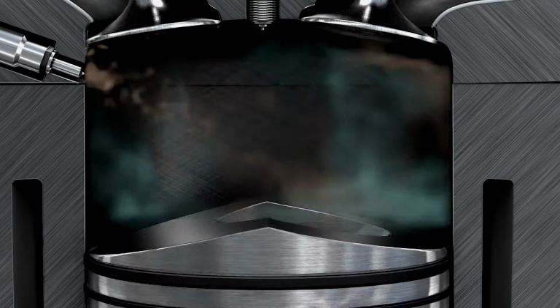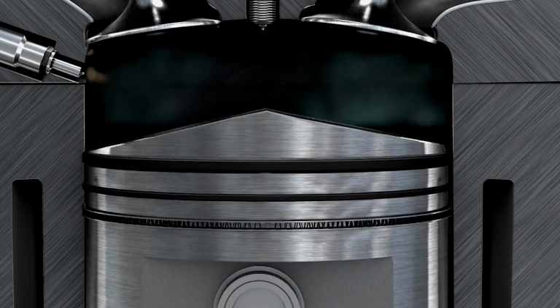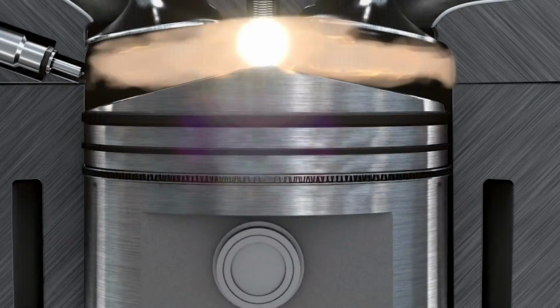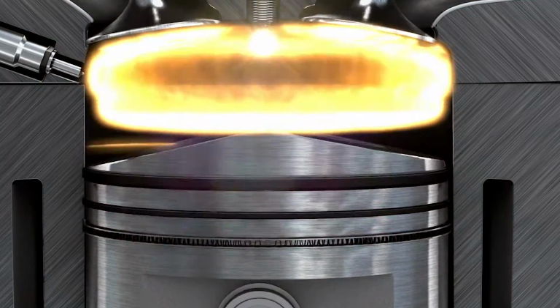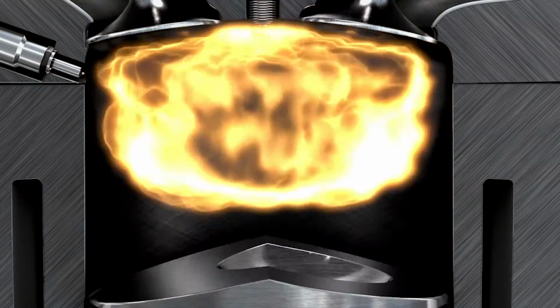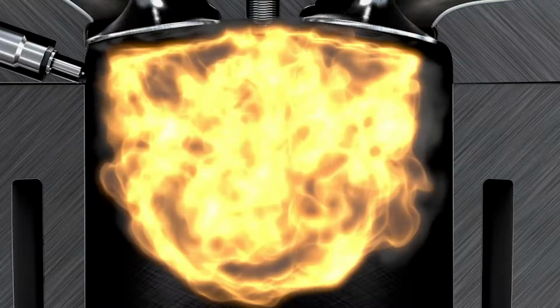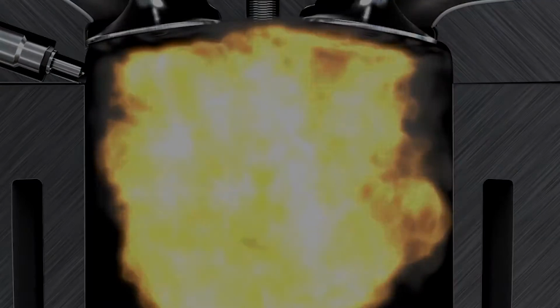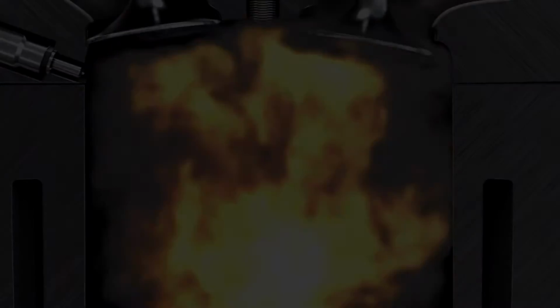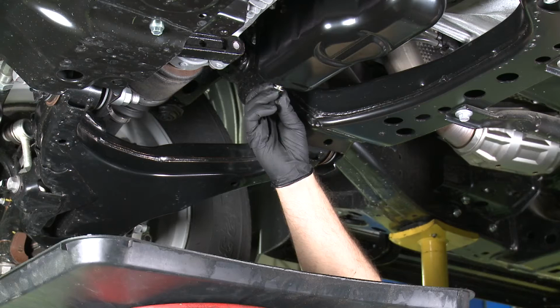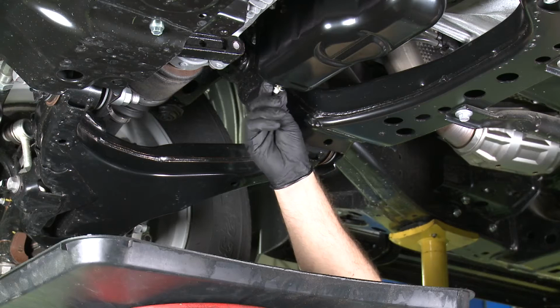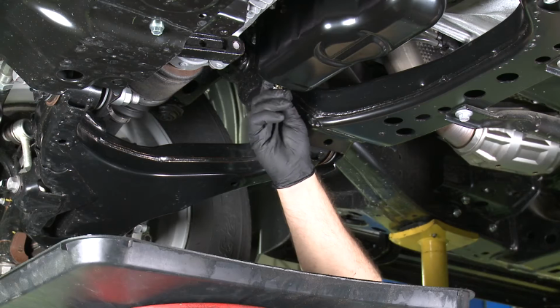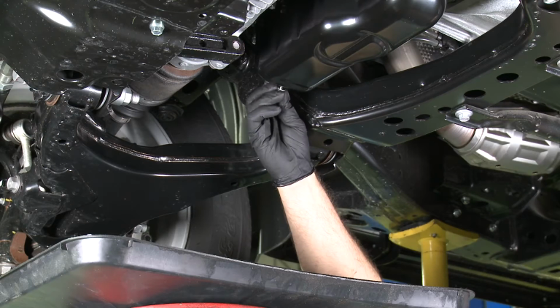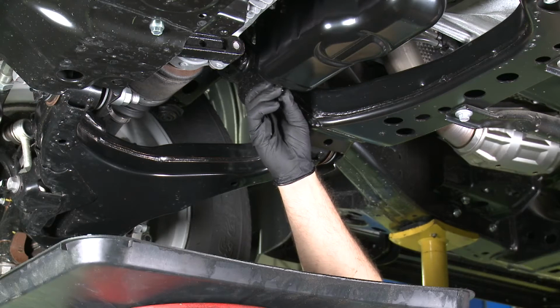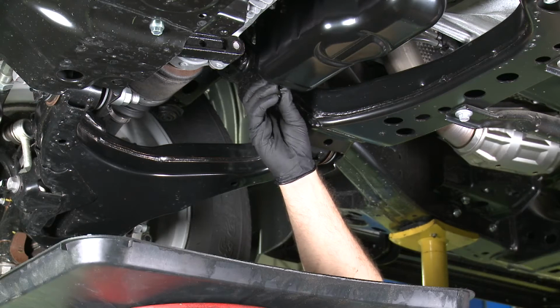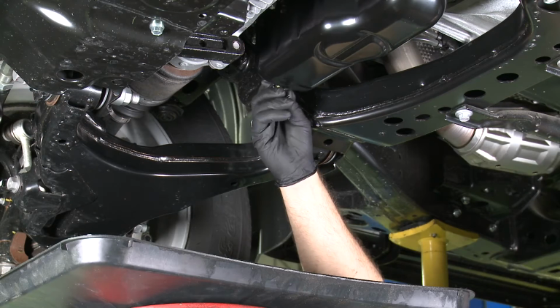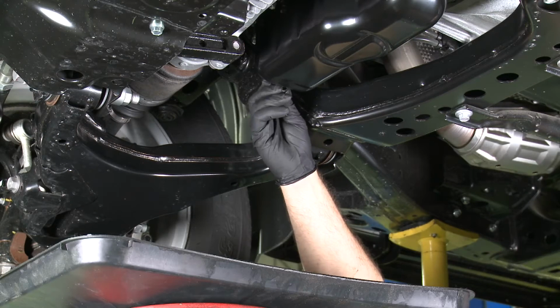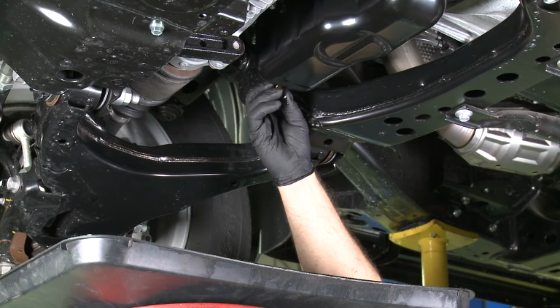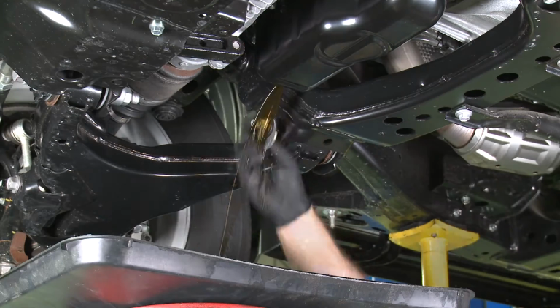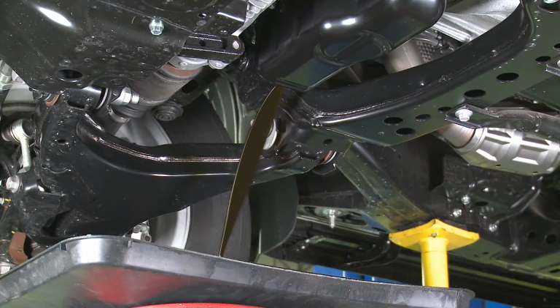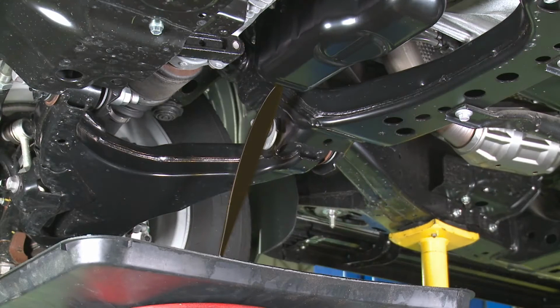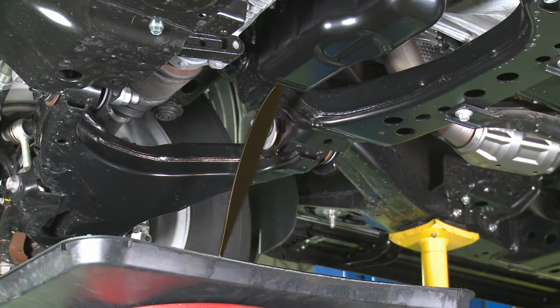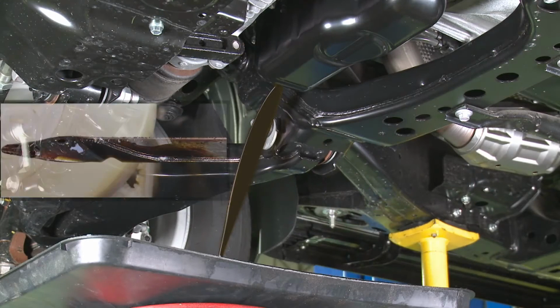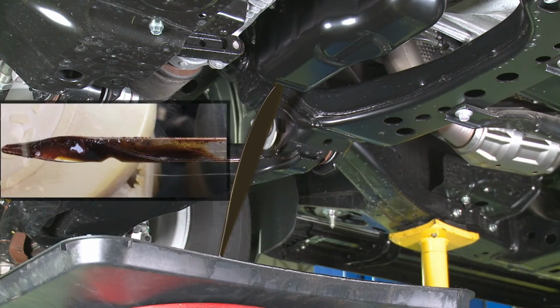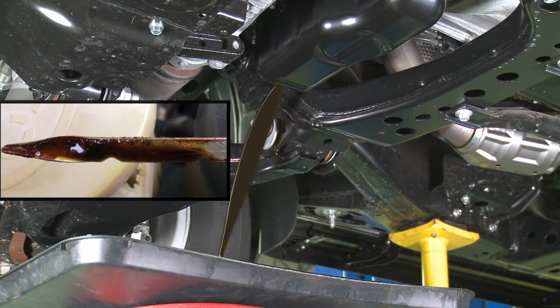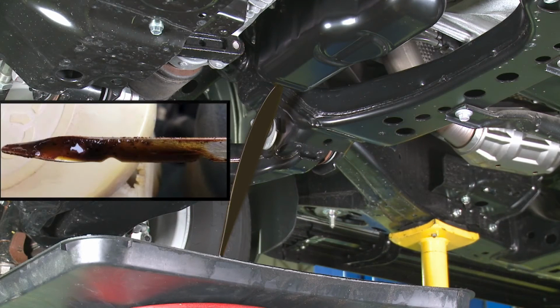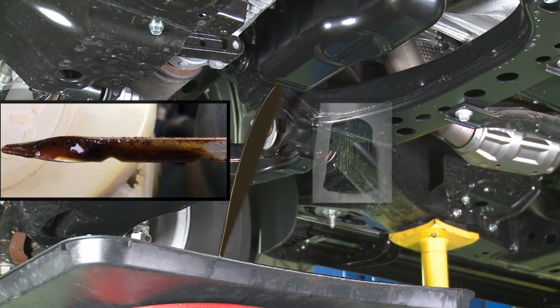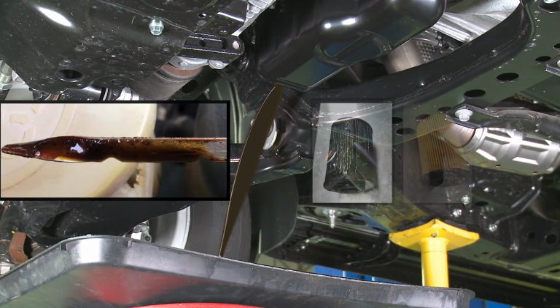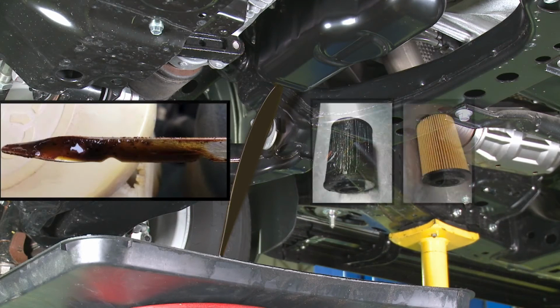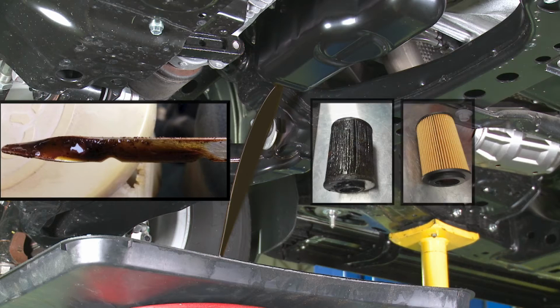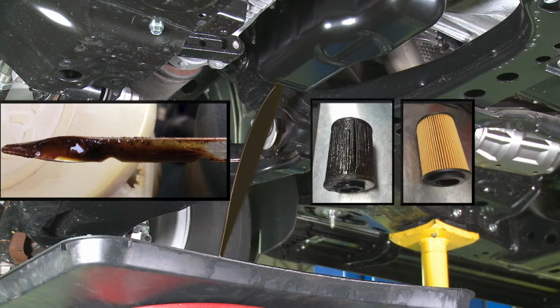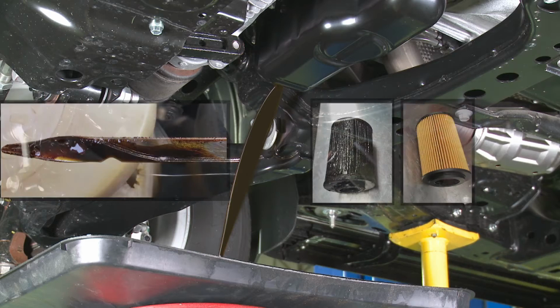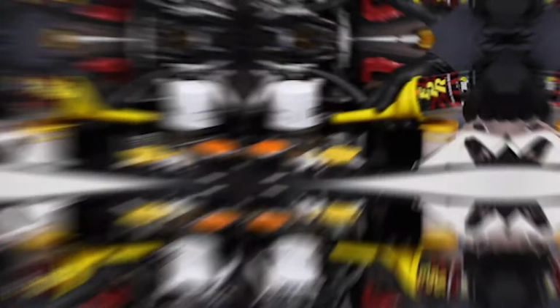This also disrupts the compression of each cylinder. Just changing the oil alone will not change the amount of sludge in your engine.